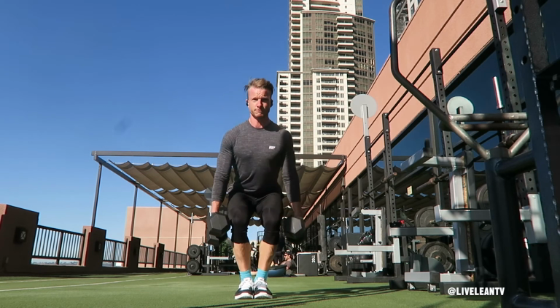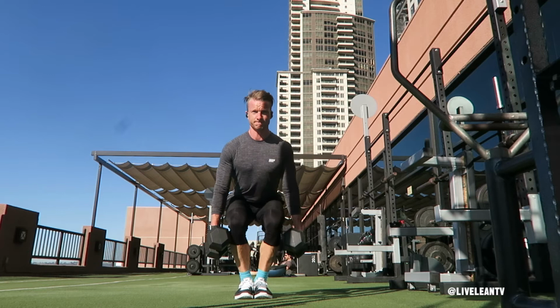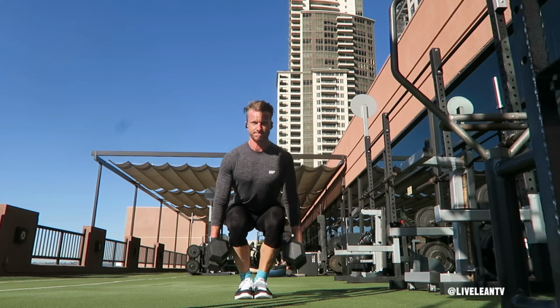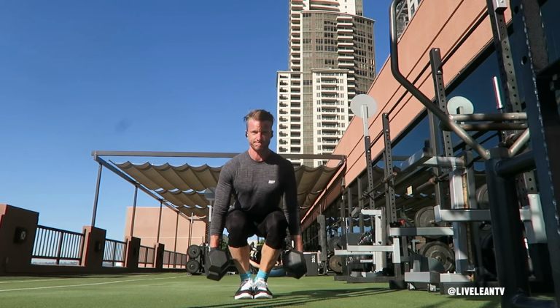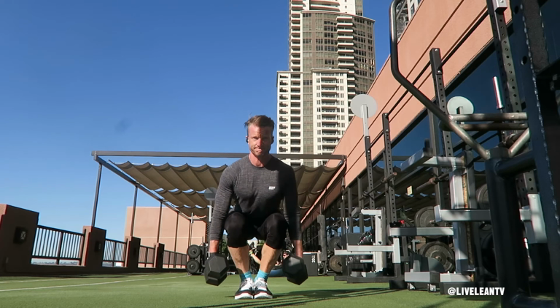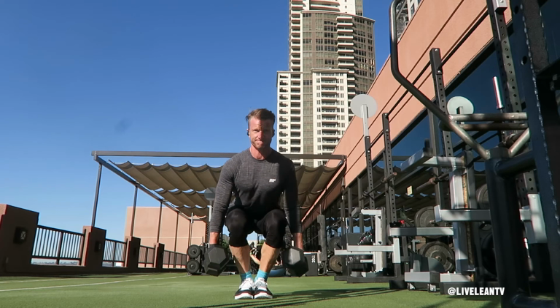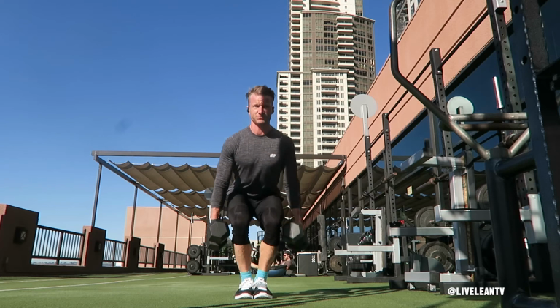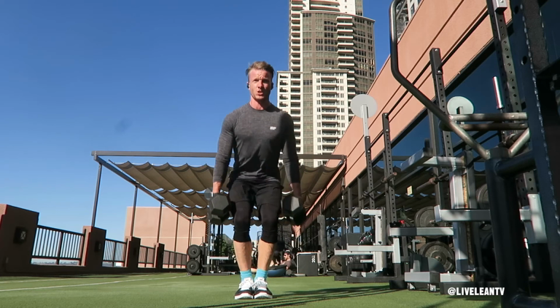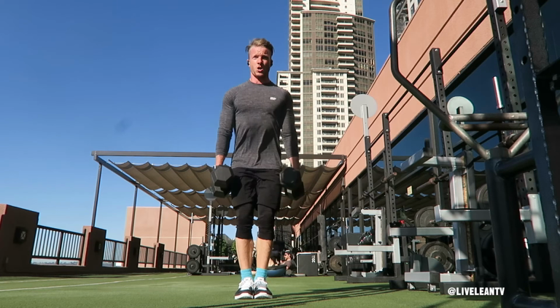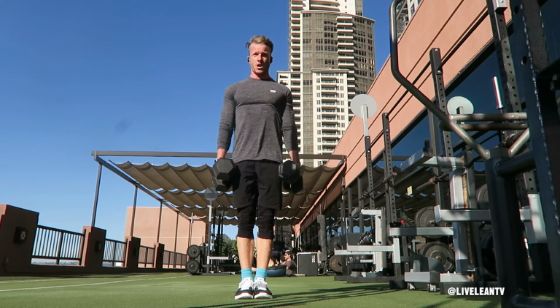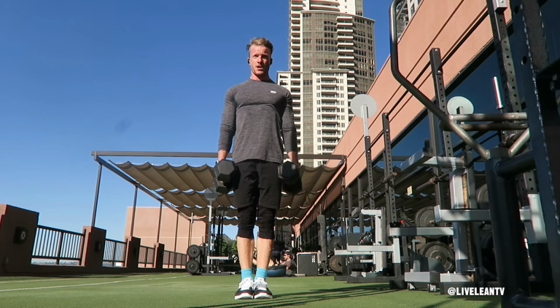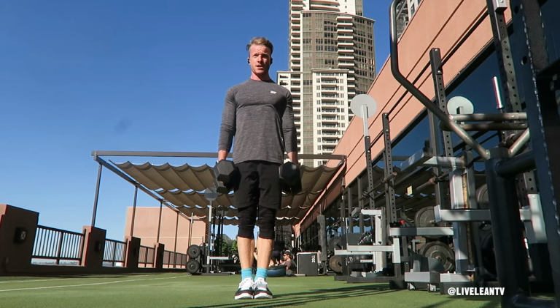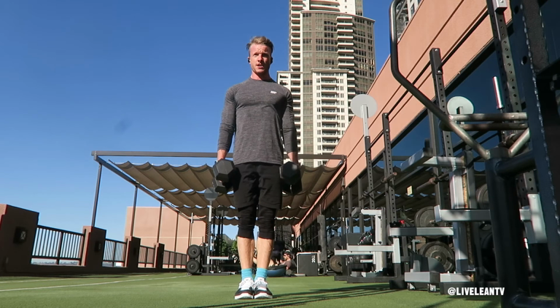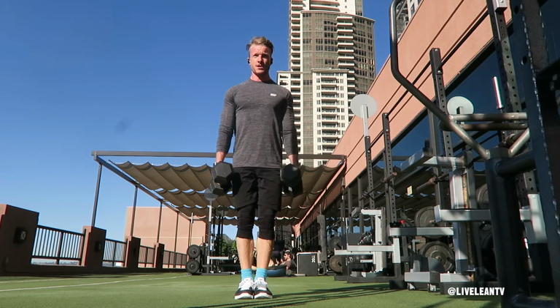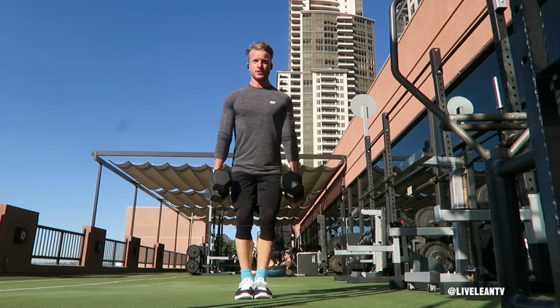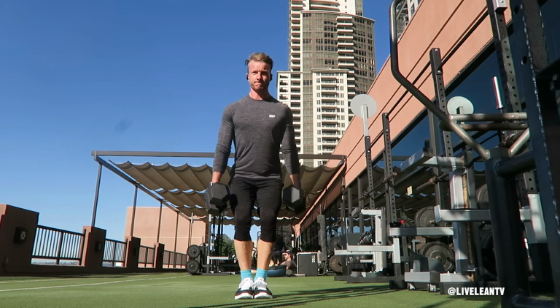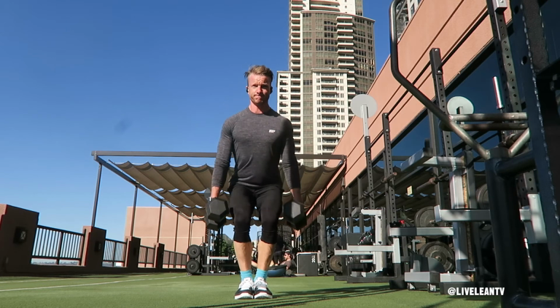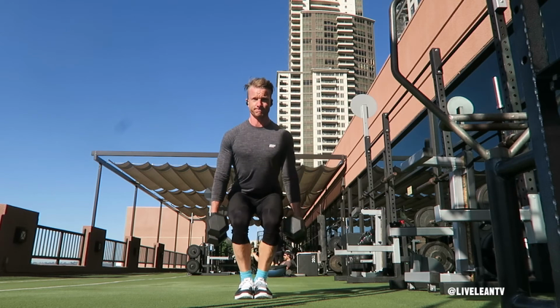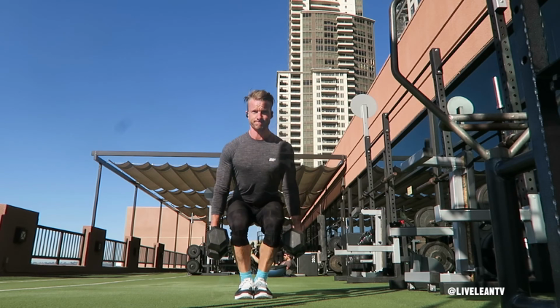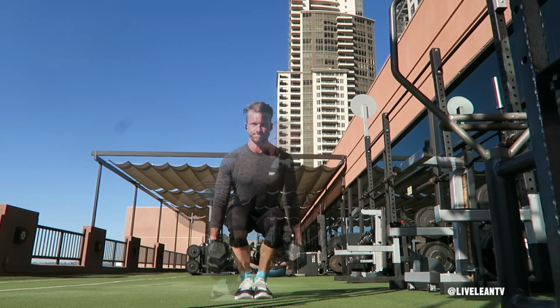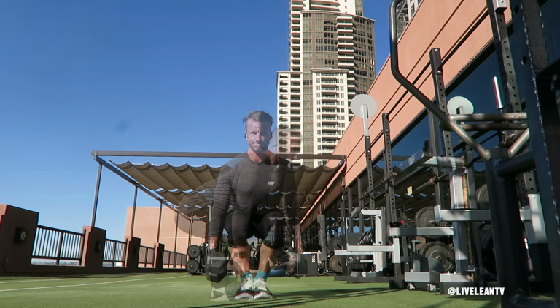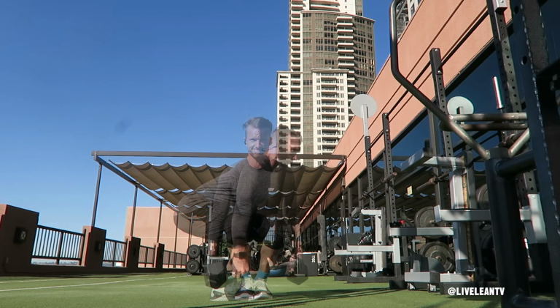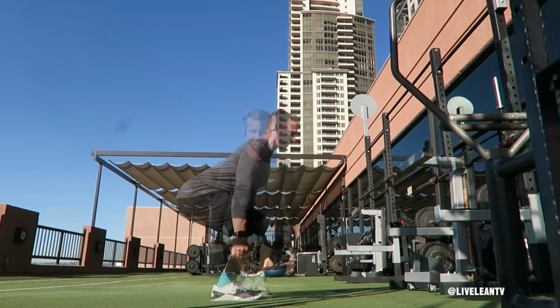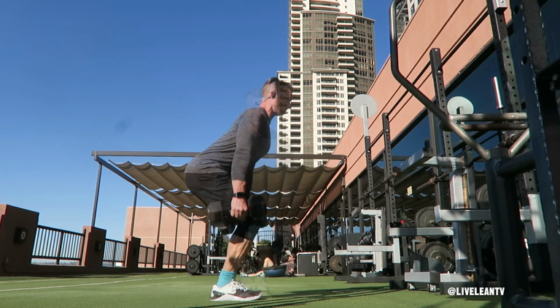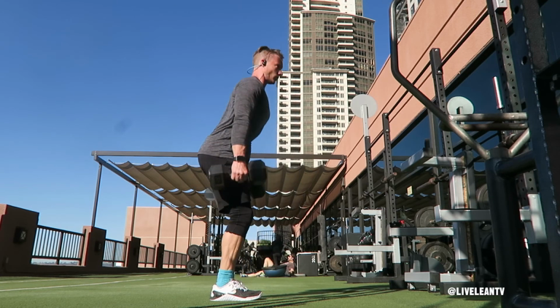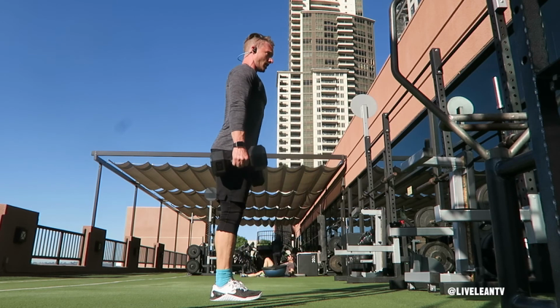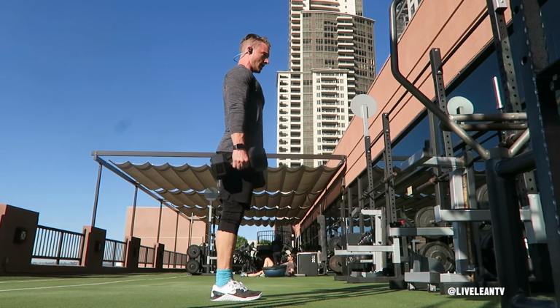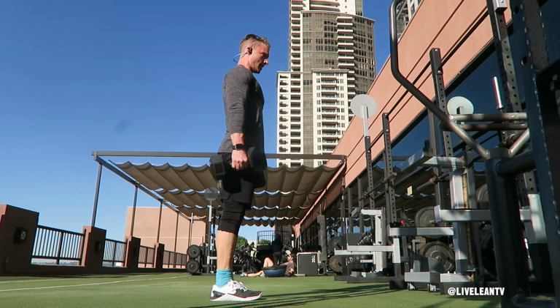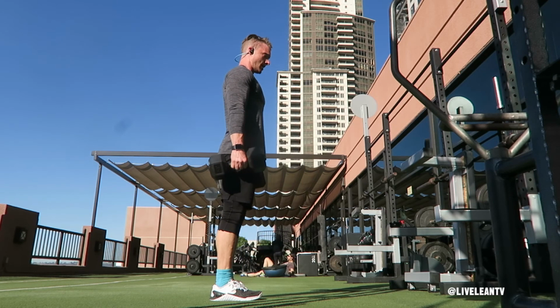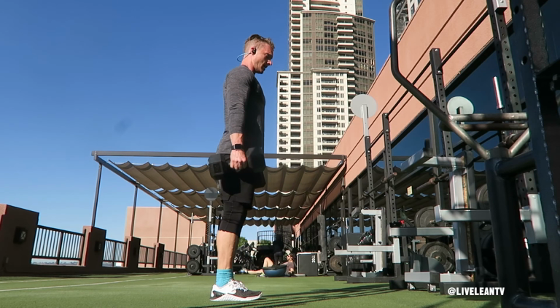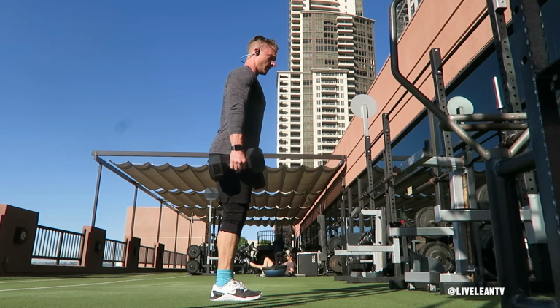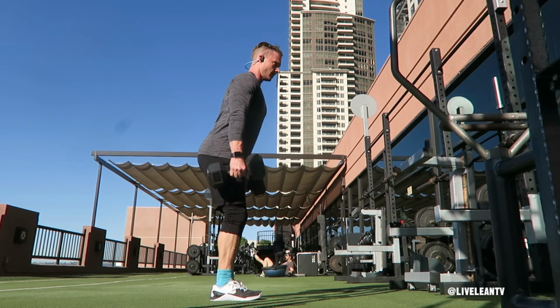Press your feet through the ground to rise back up to standing and contract your glutes. Repeat for reps.